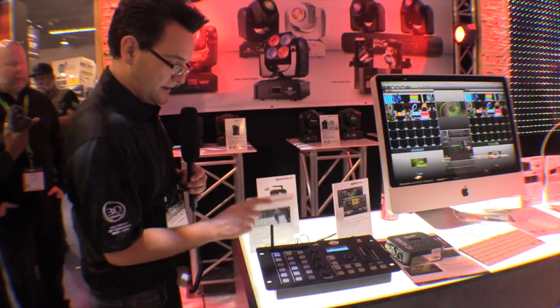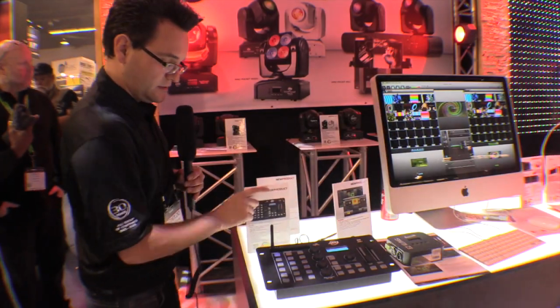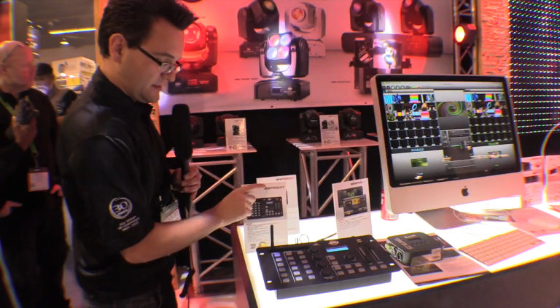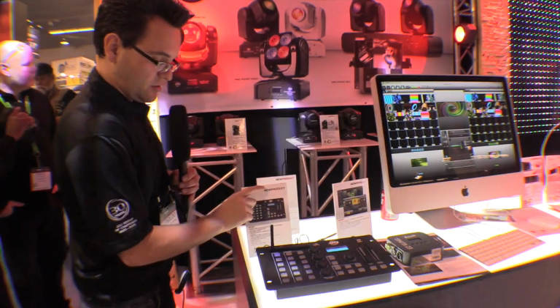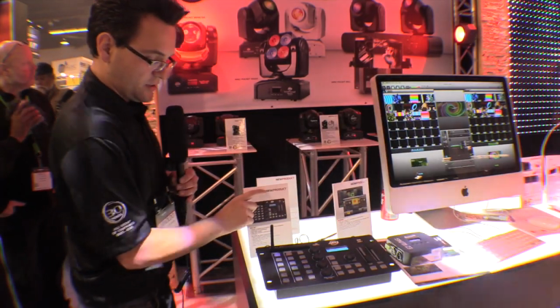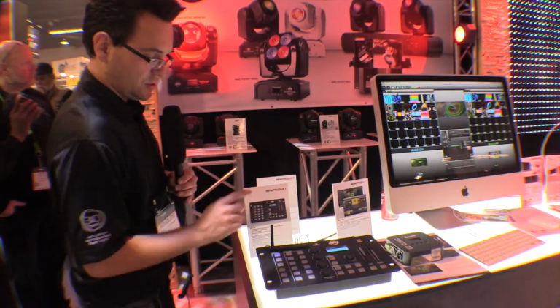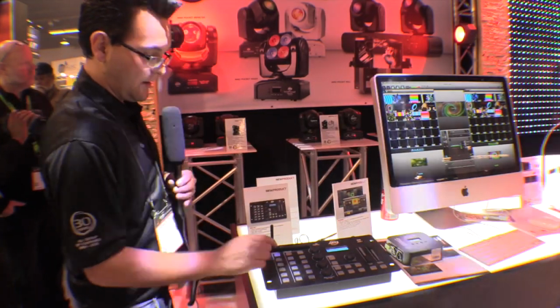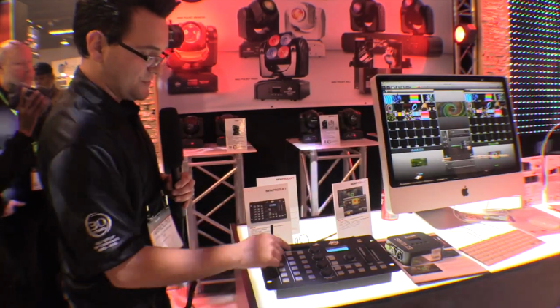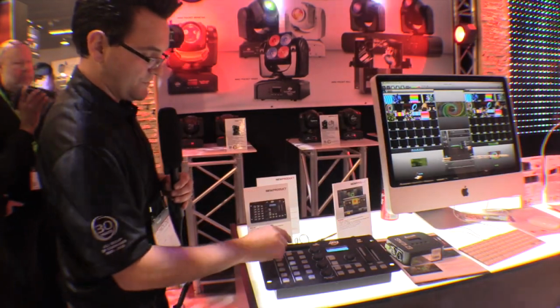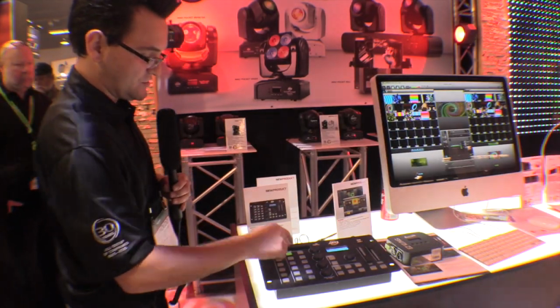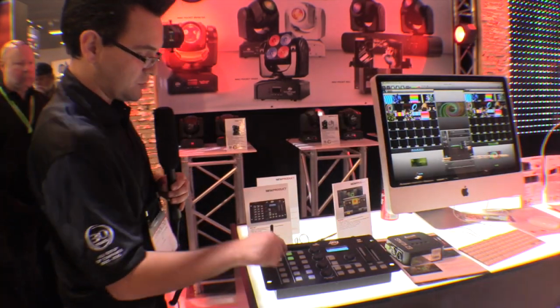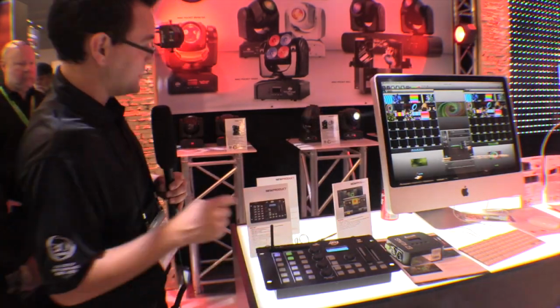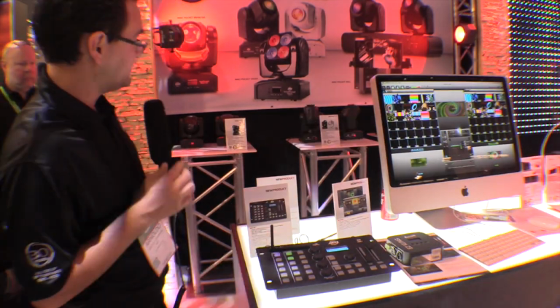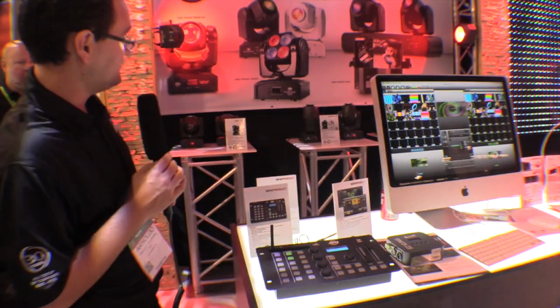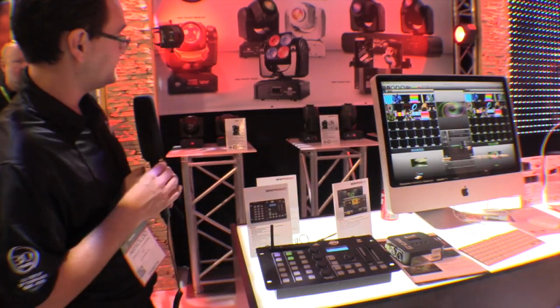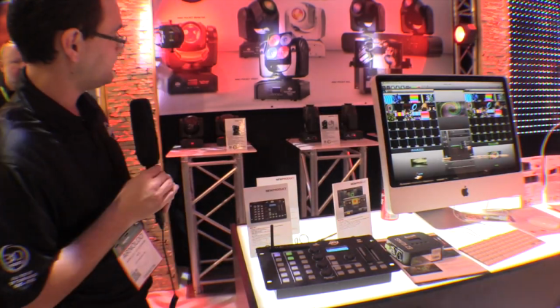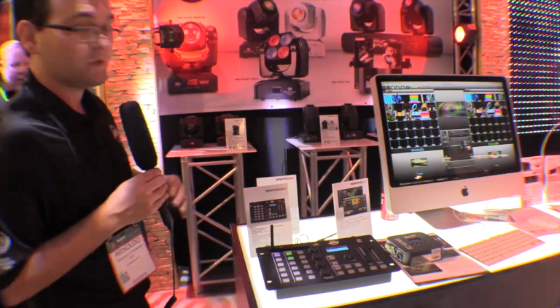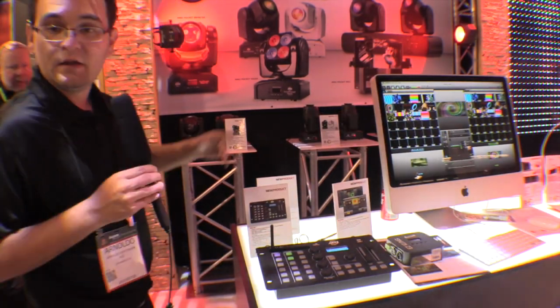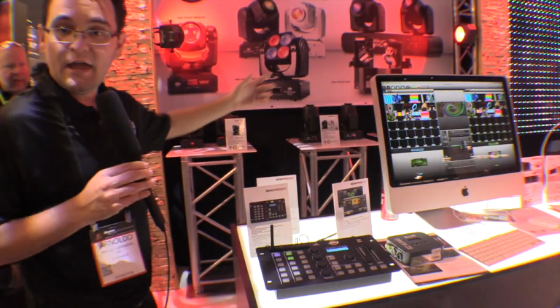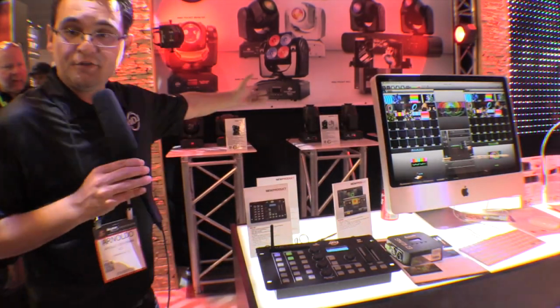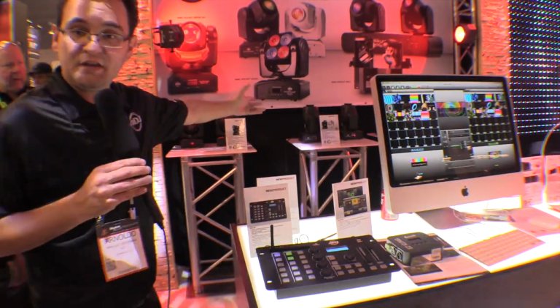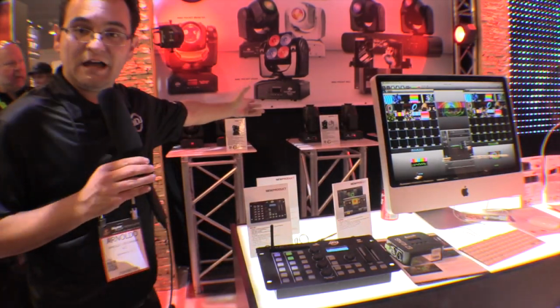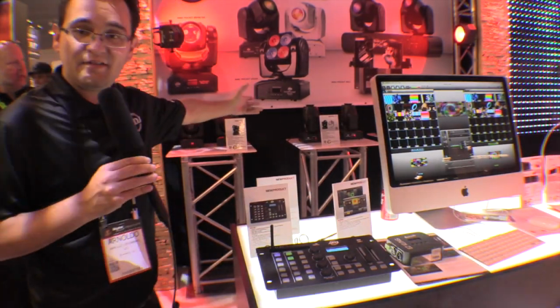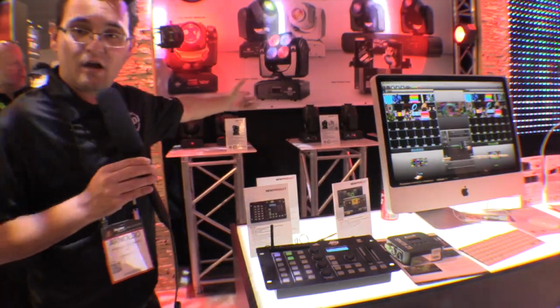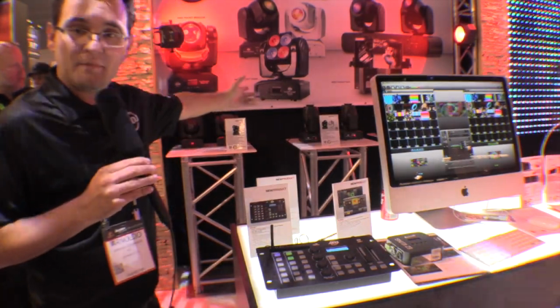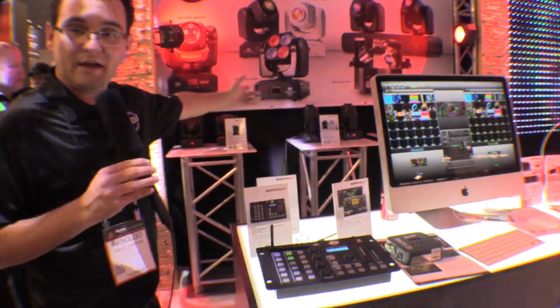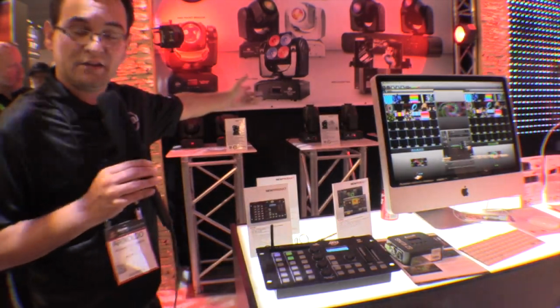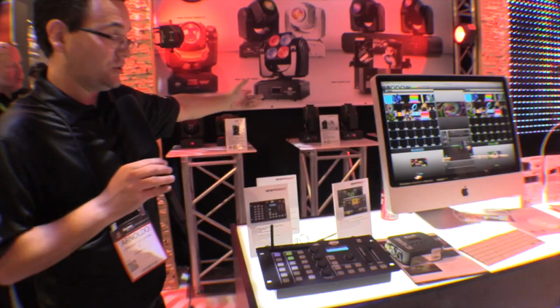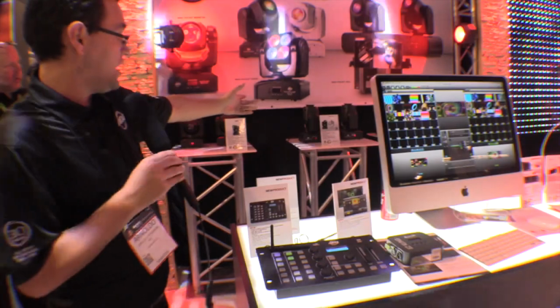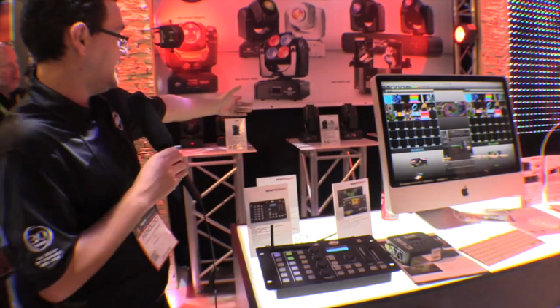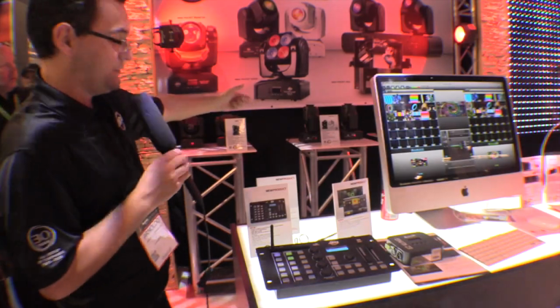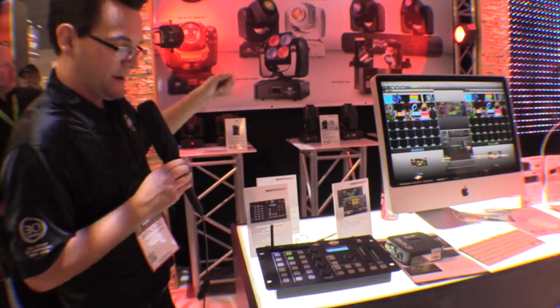Let's go ahead and turn them on — fixtures 1 and 2. You'll see the lights automatically turn on over there.